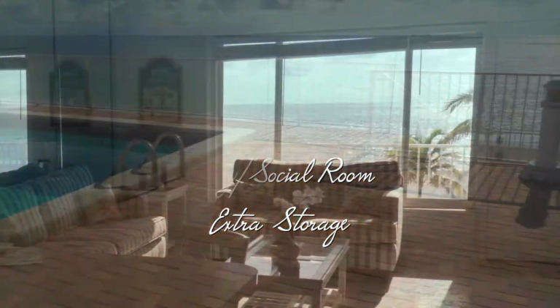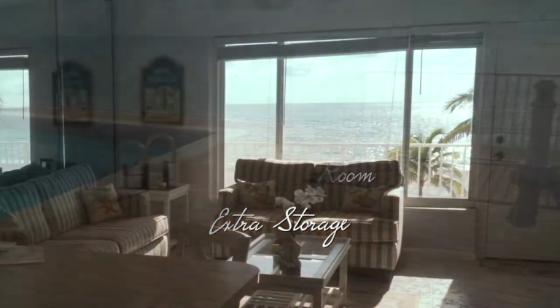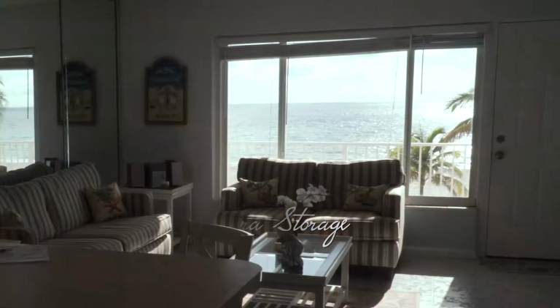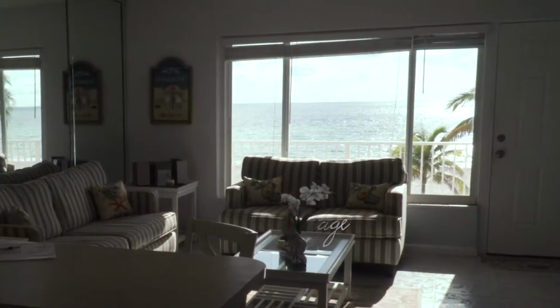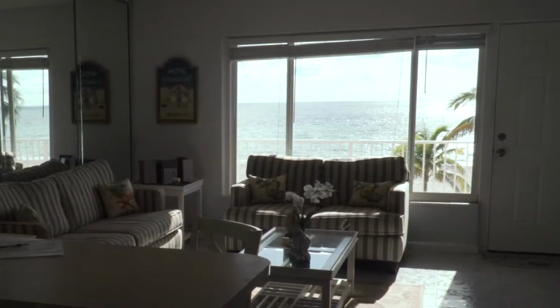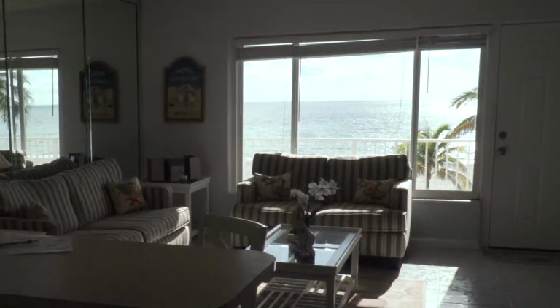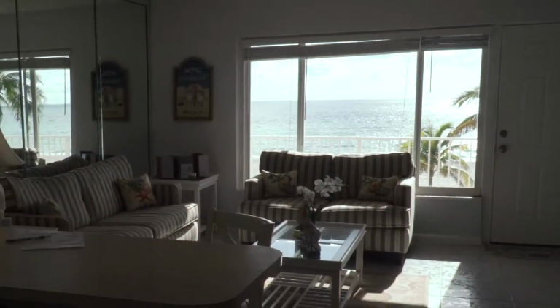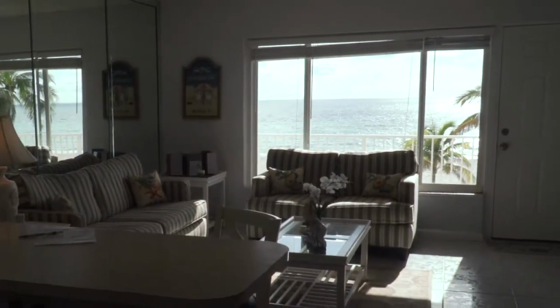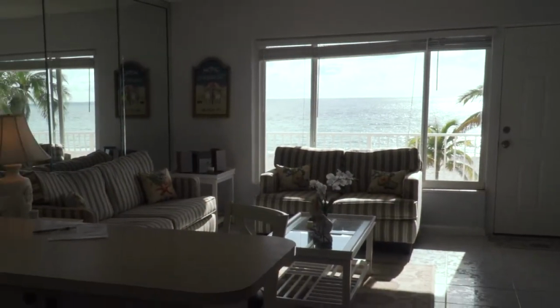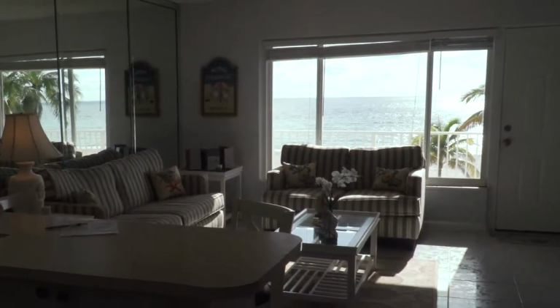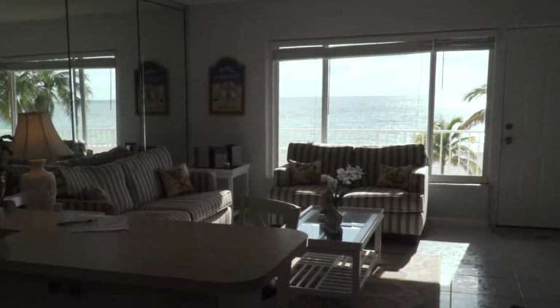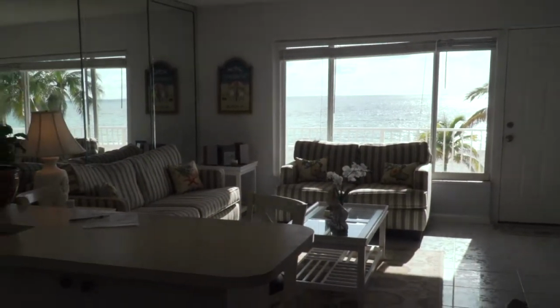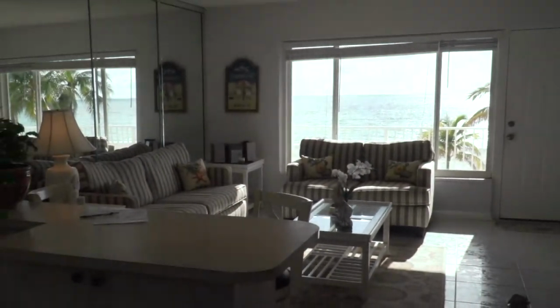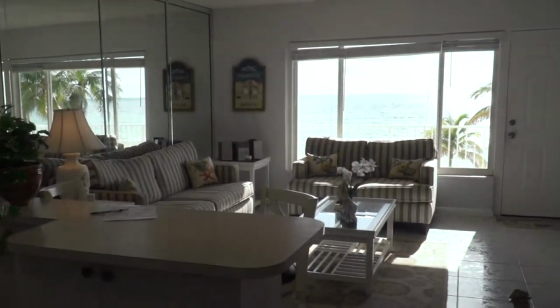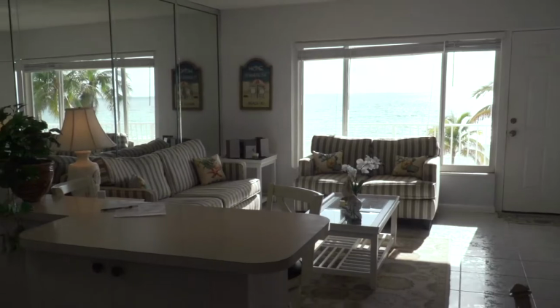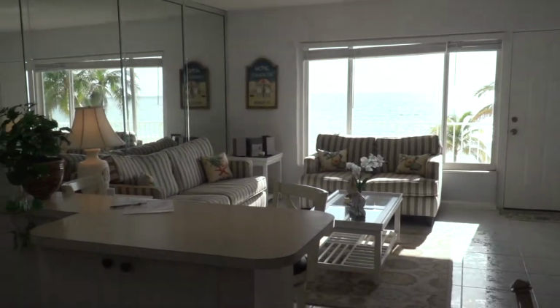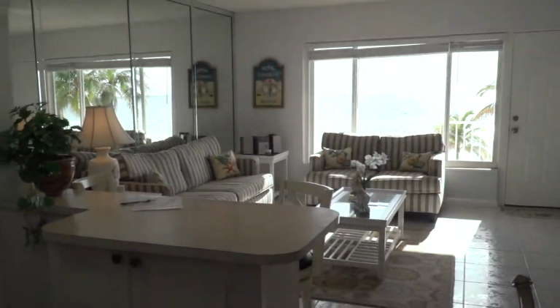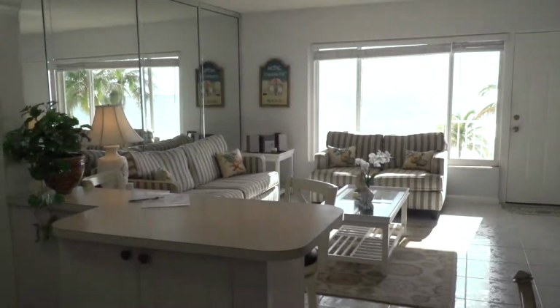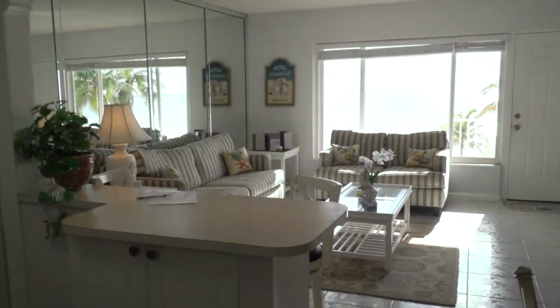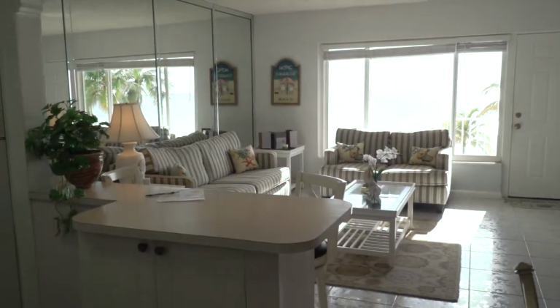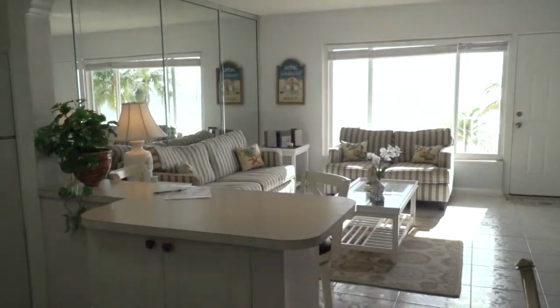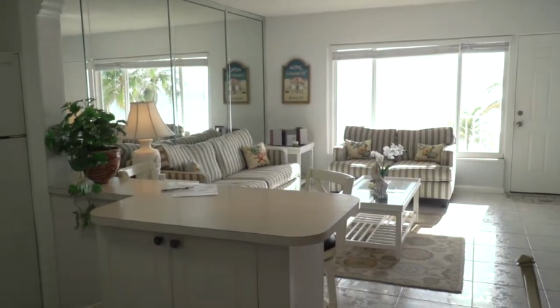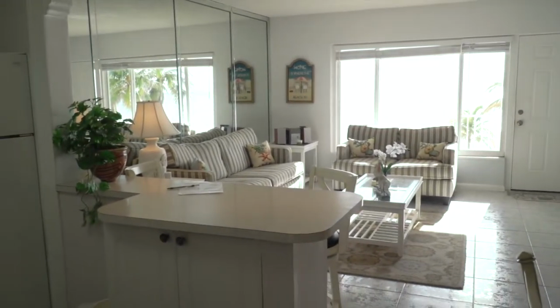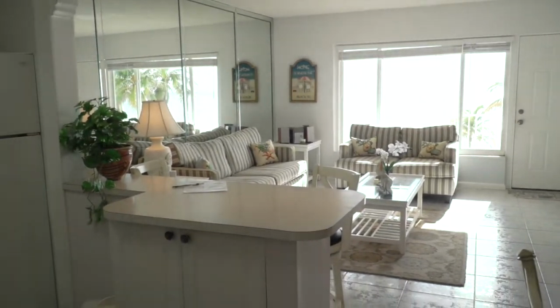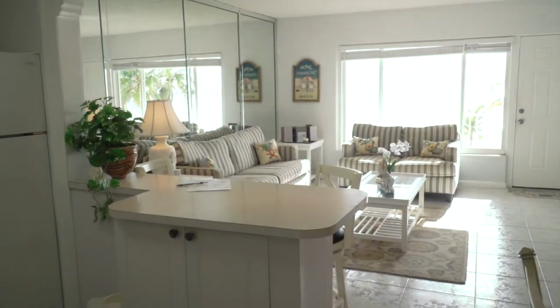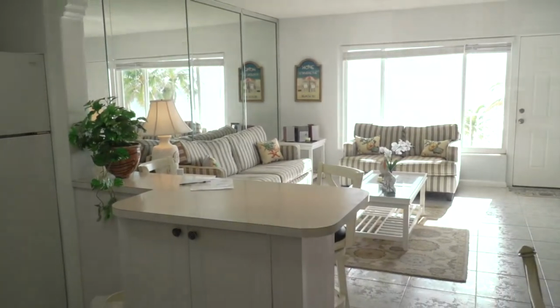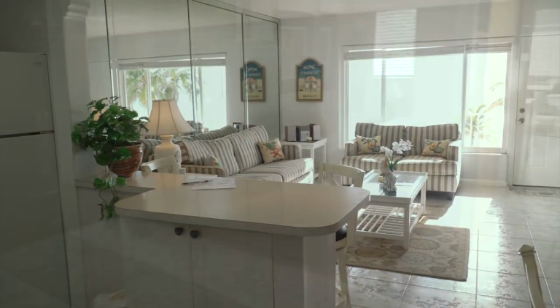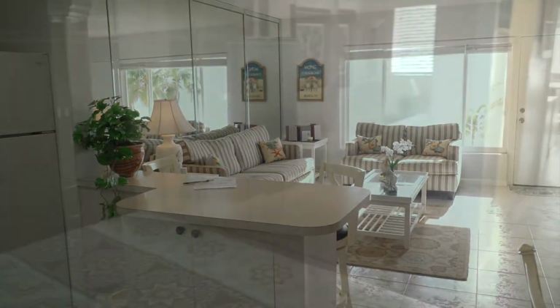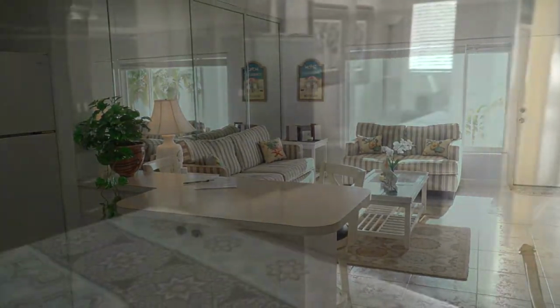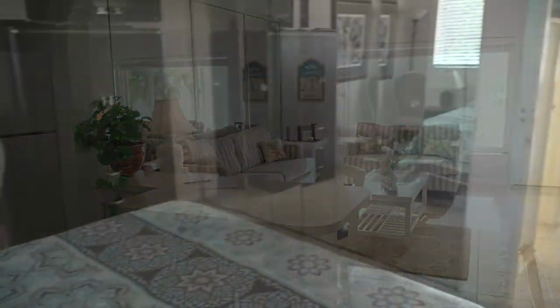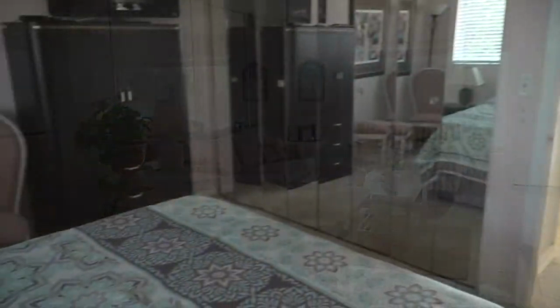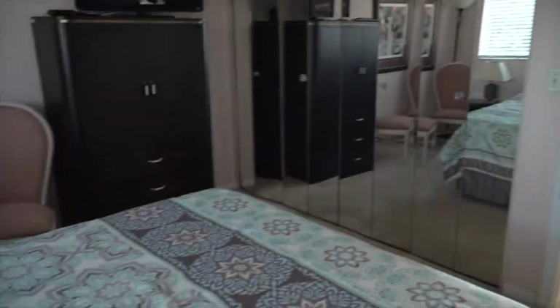This unit is in pristine condition. You will love to call Mainsail your home.